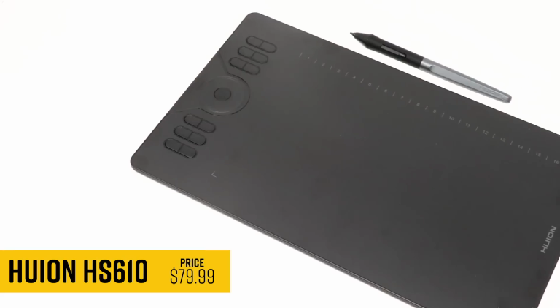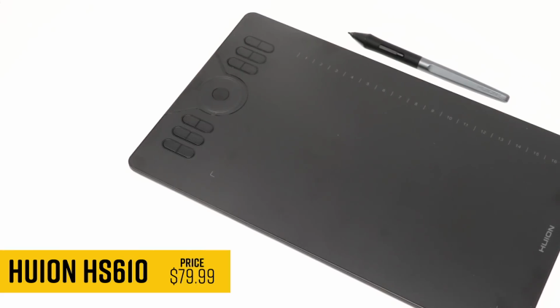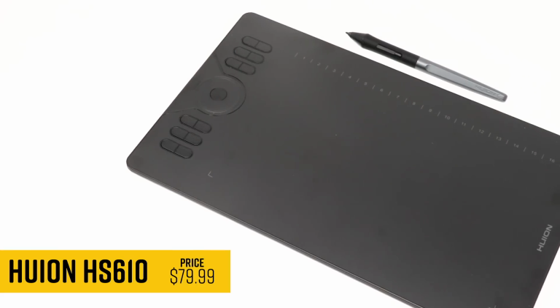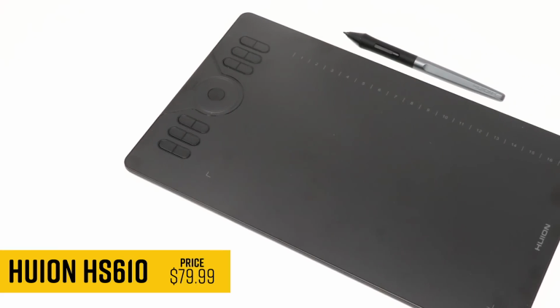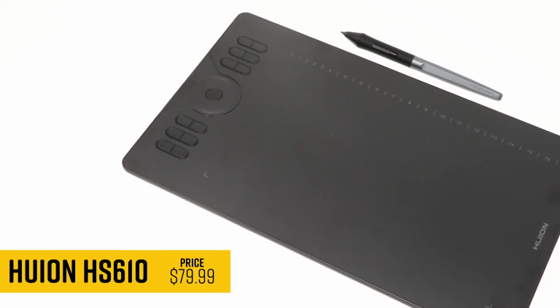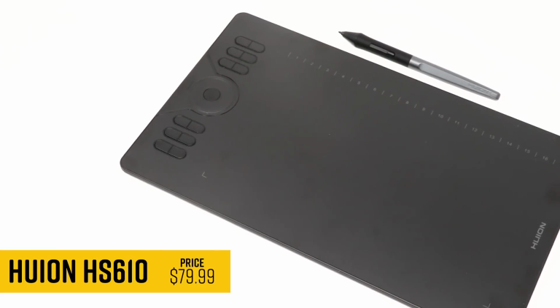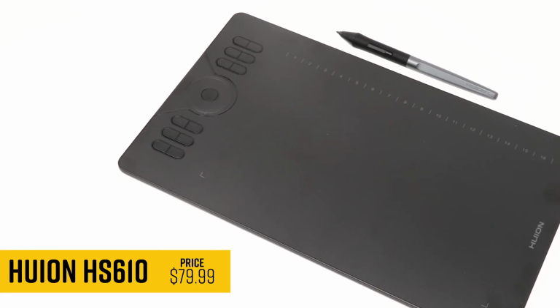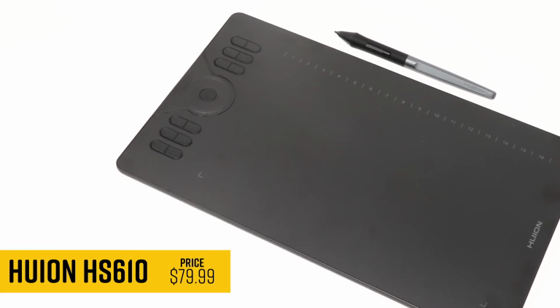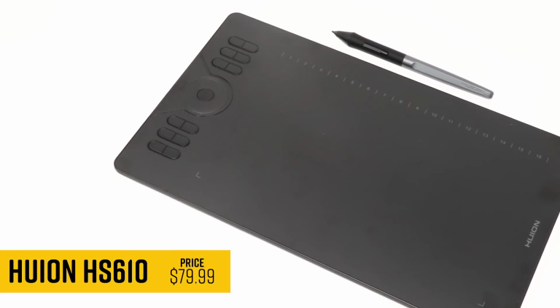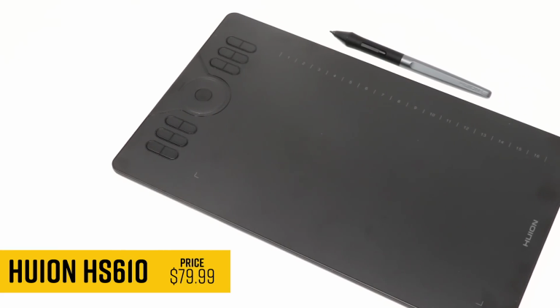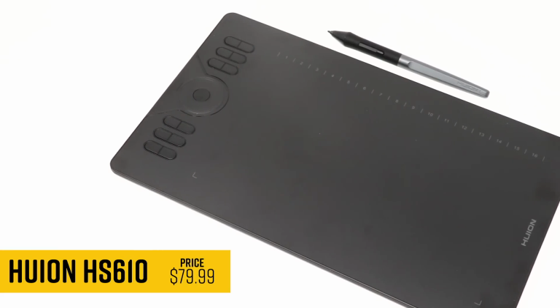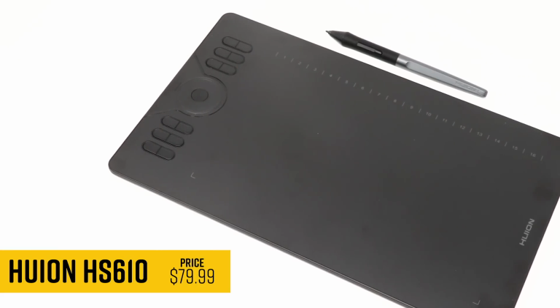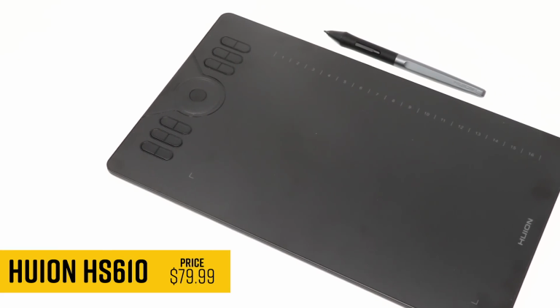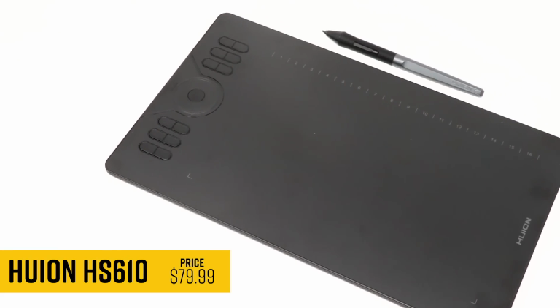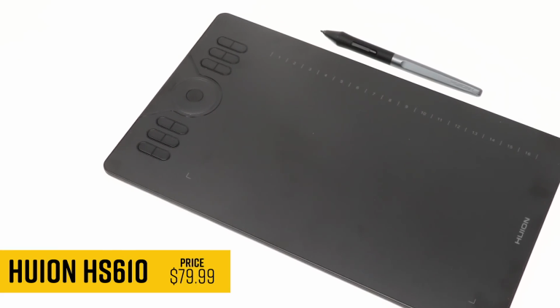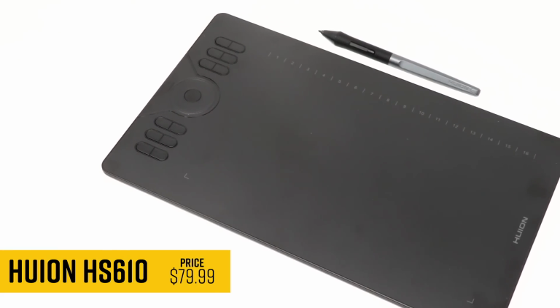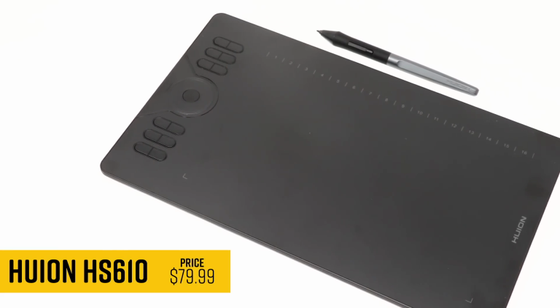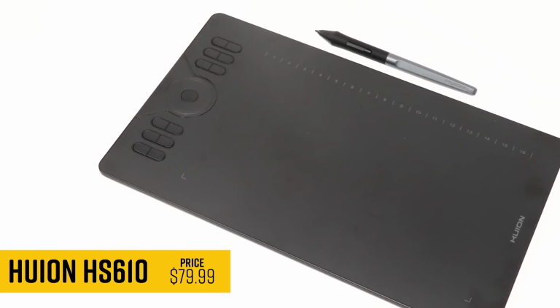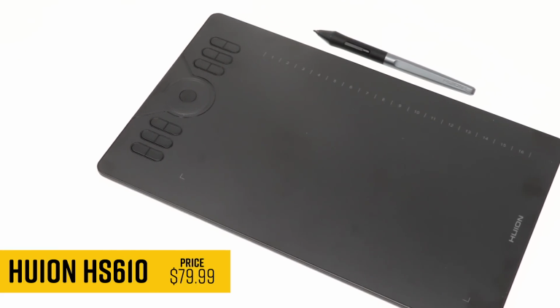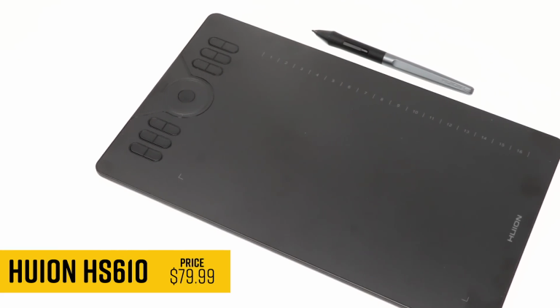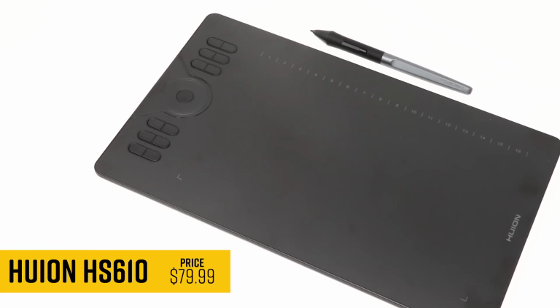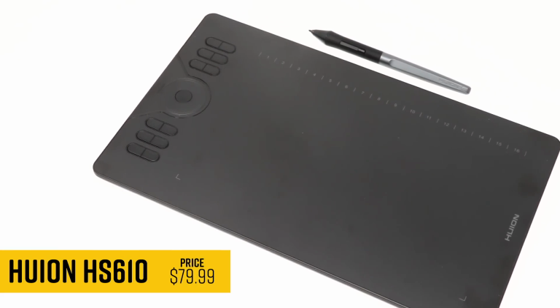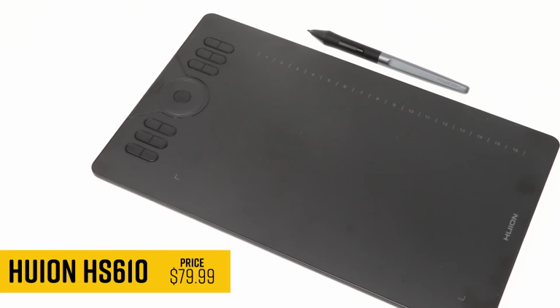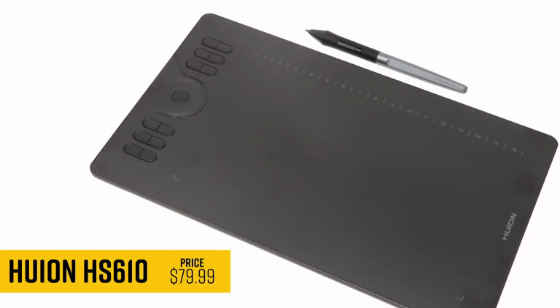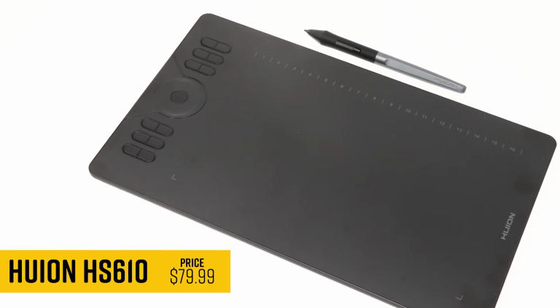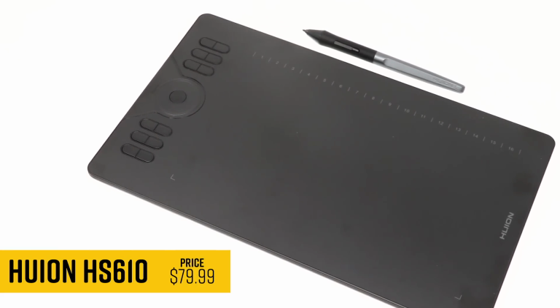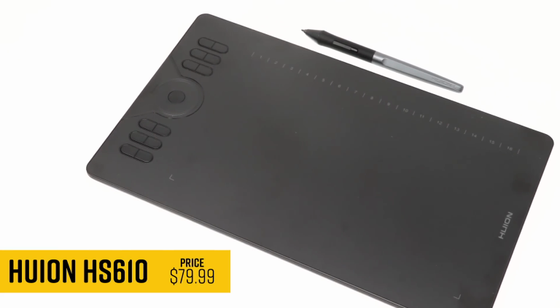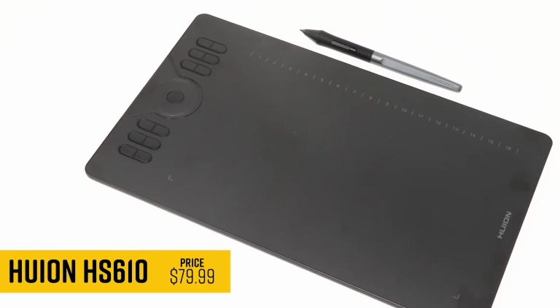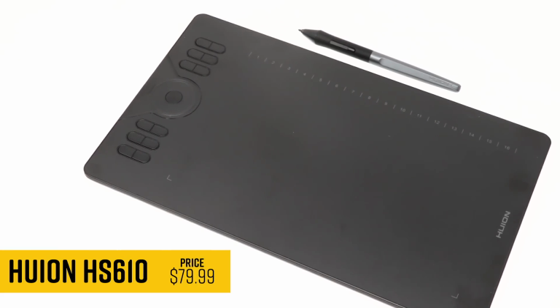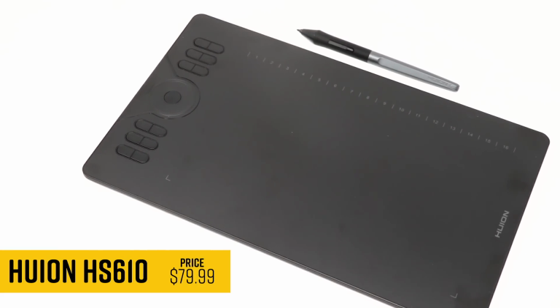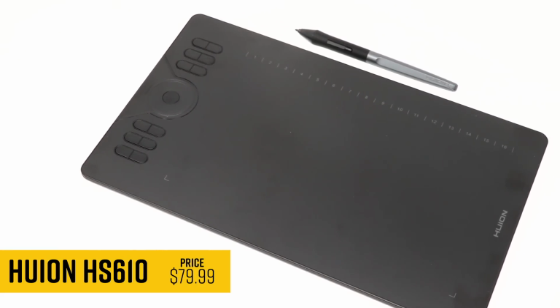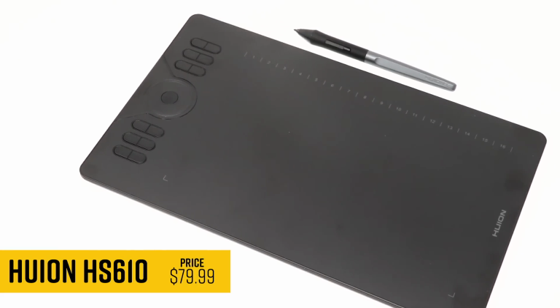This is the HS610, the latest drawing tablet from Huion, and today we are checking it out.